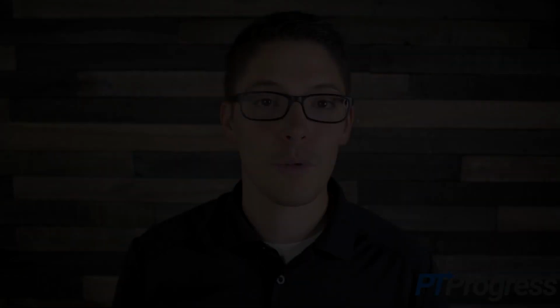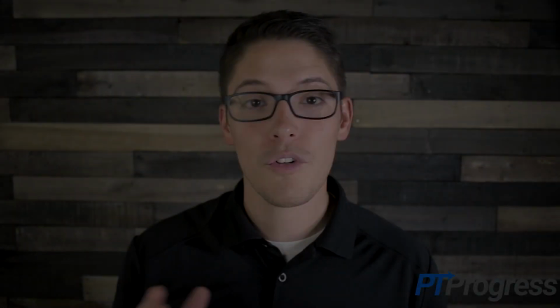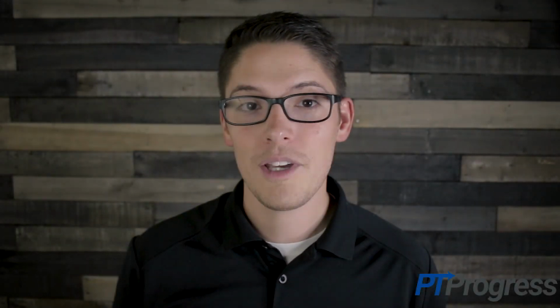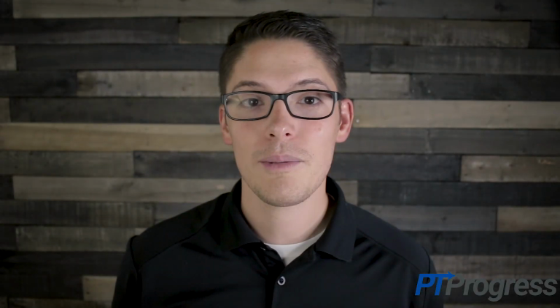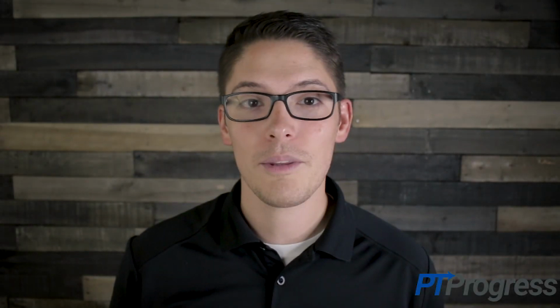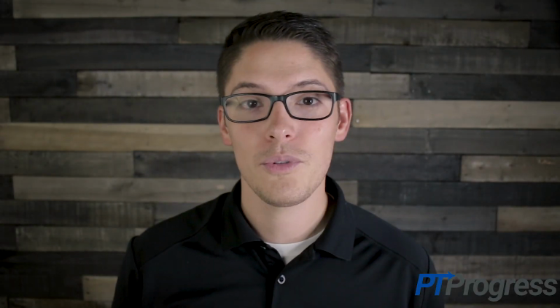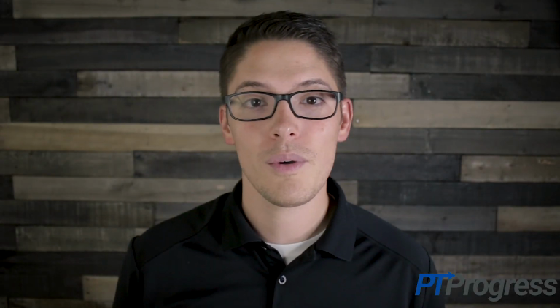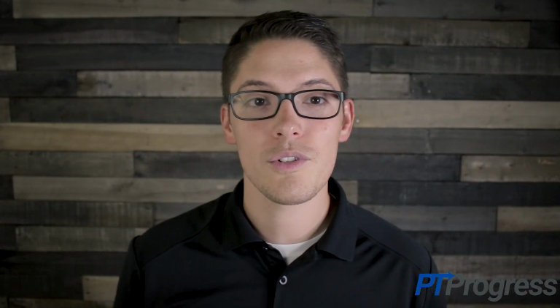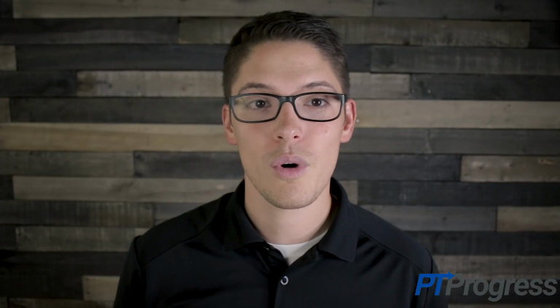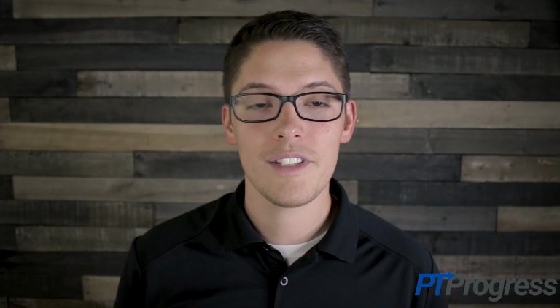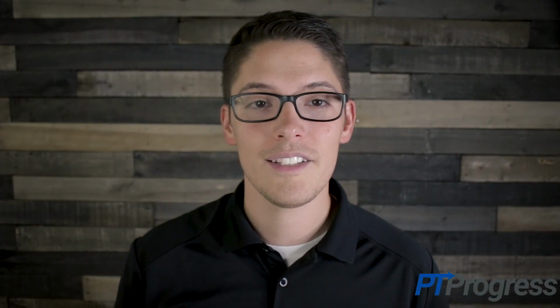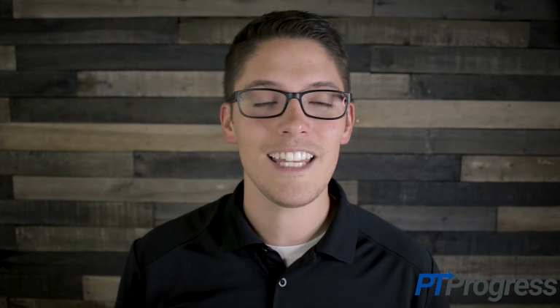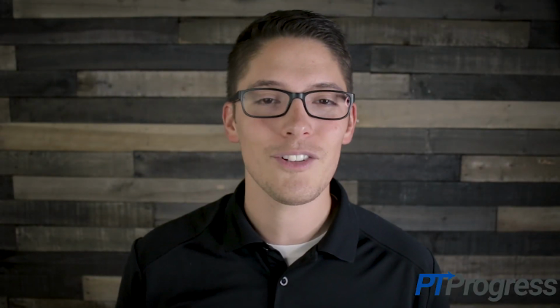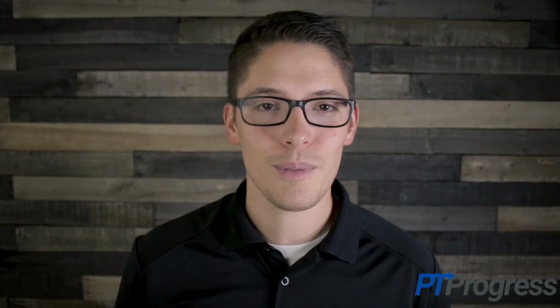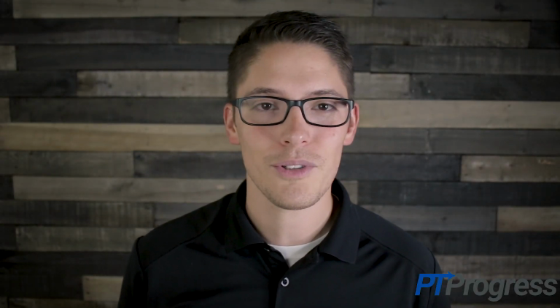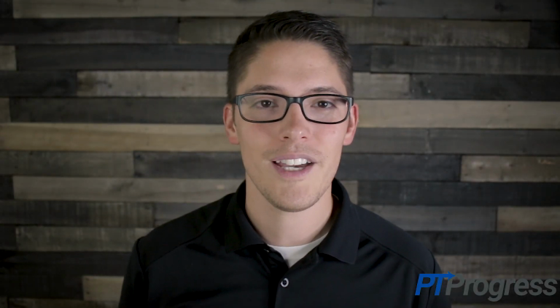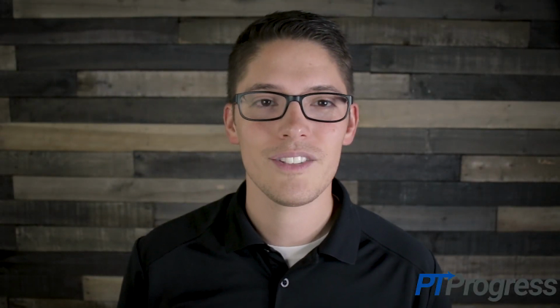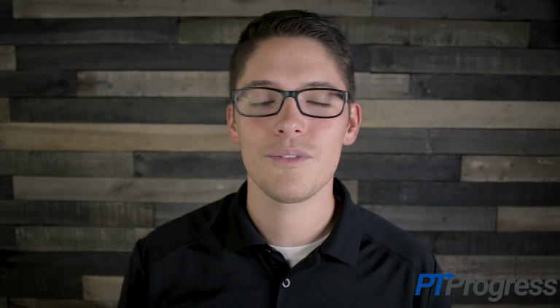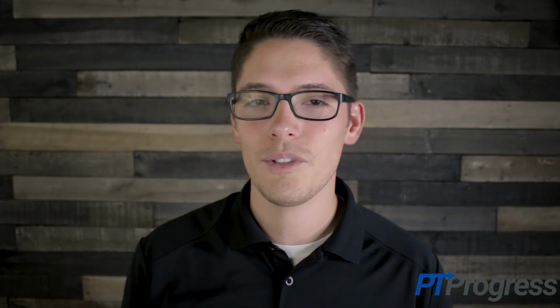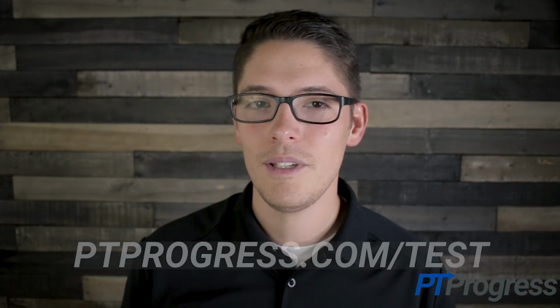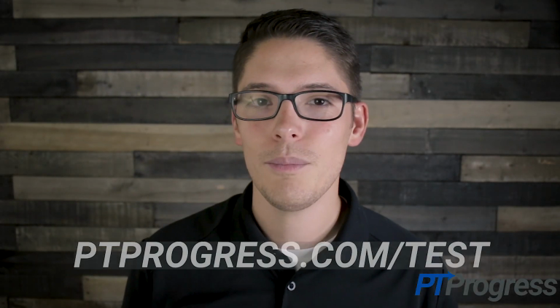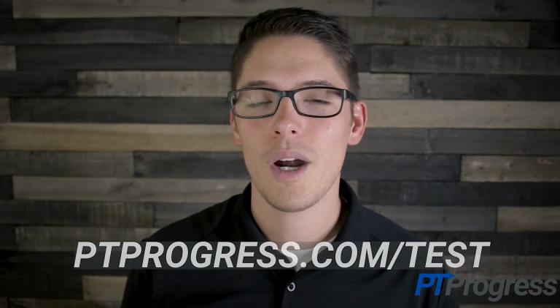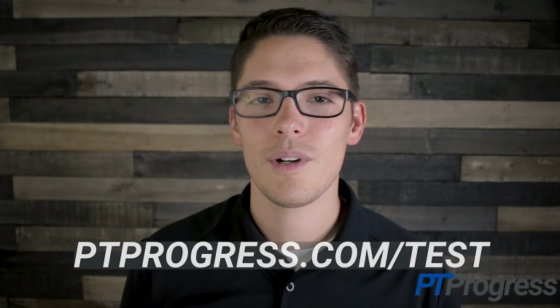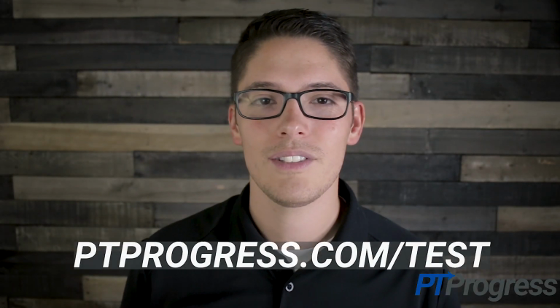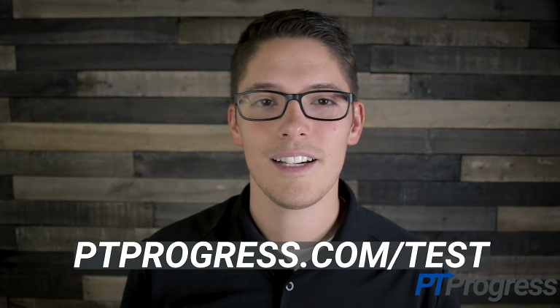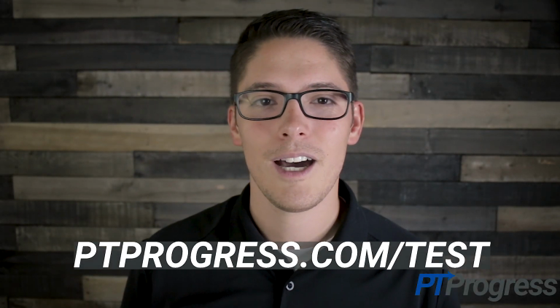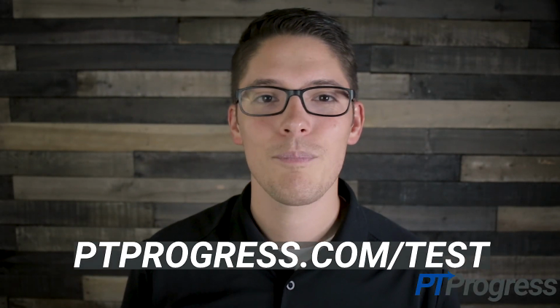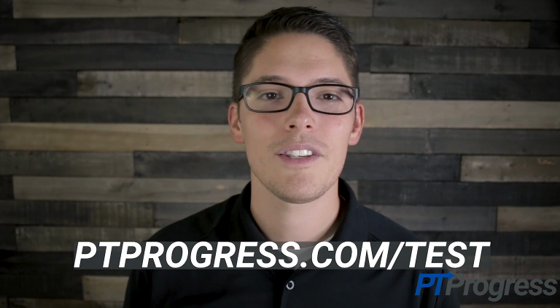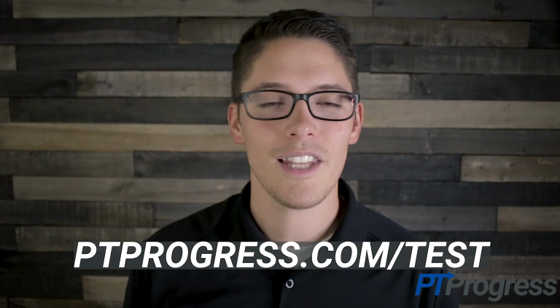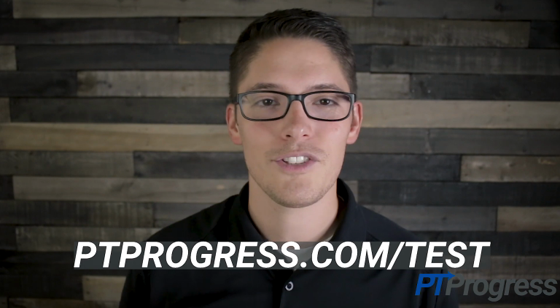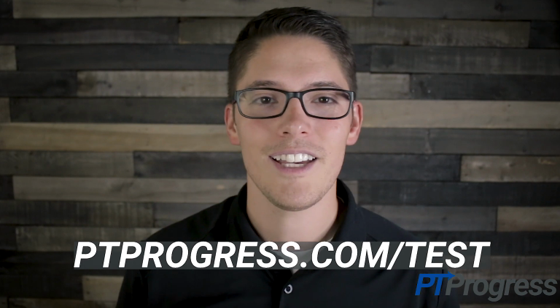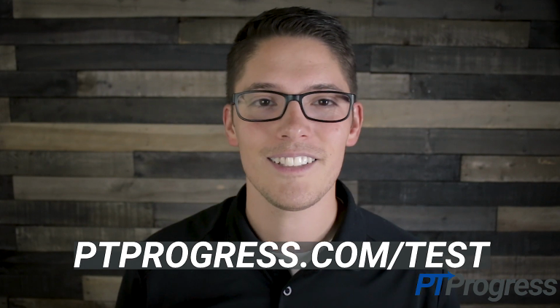For more information about the posterior drawer test and other special tests, visit ptprogress.com/test.